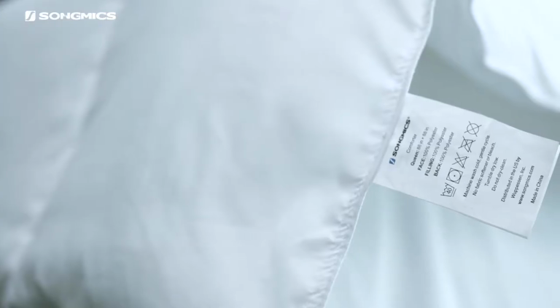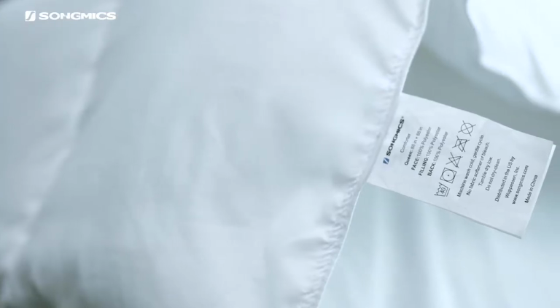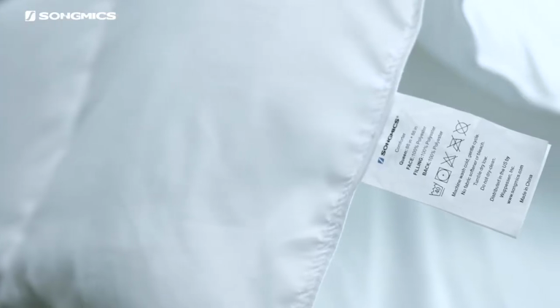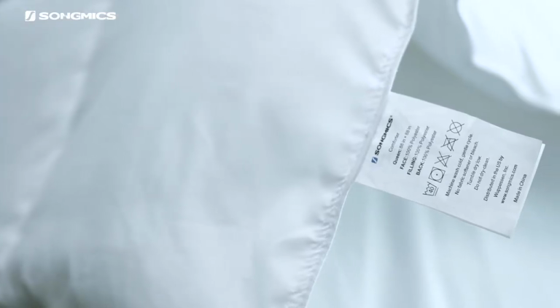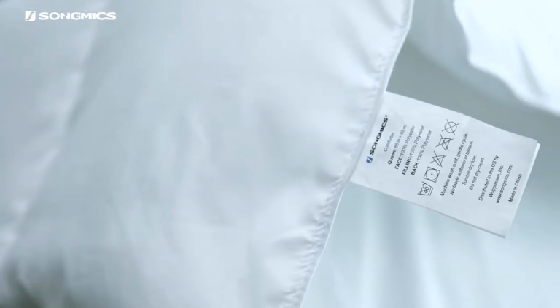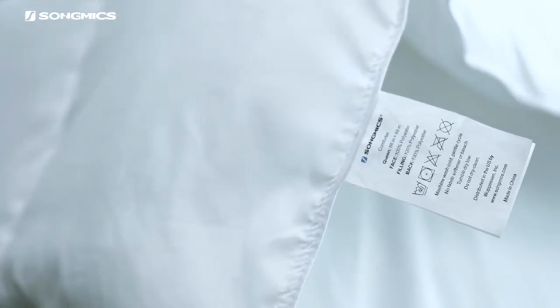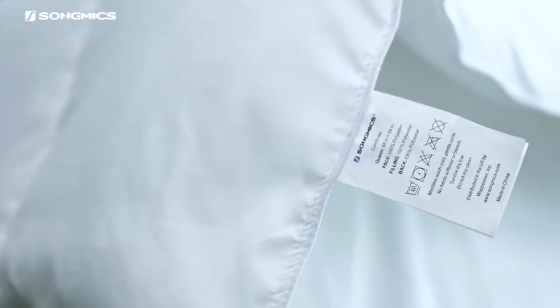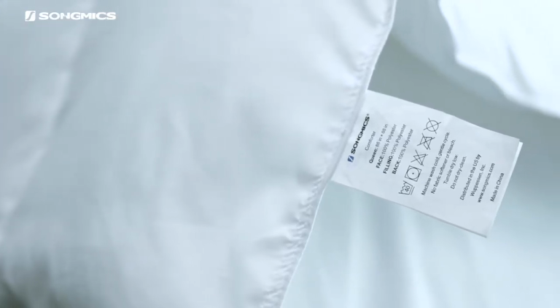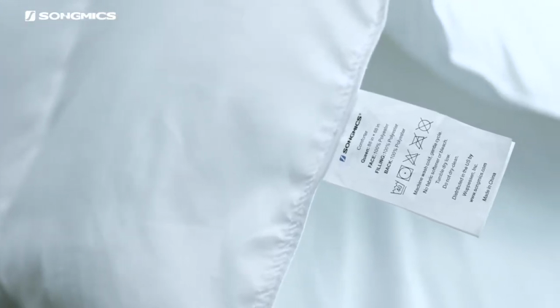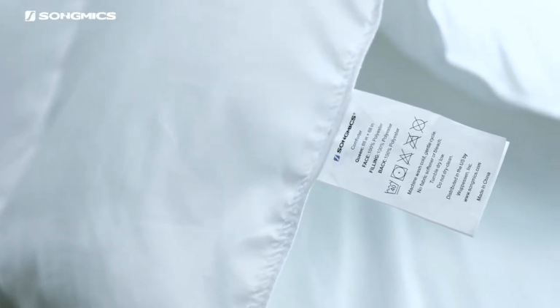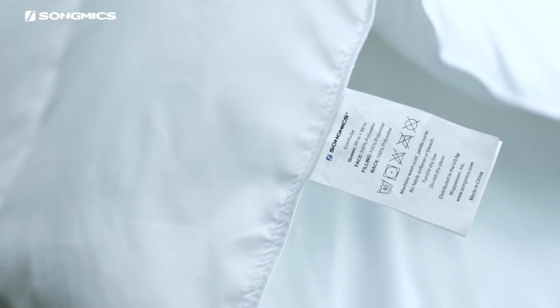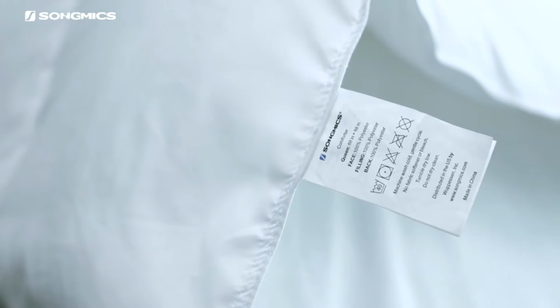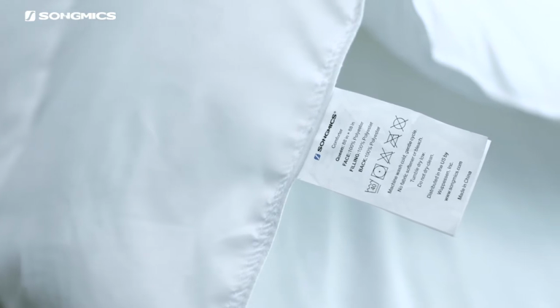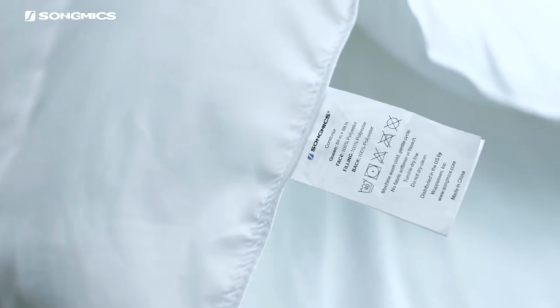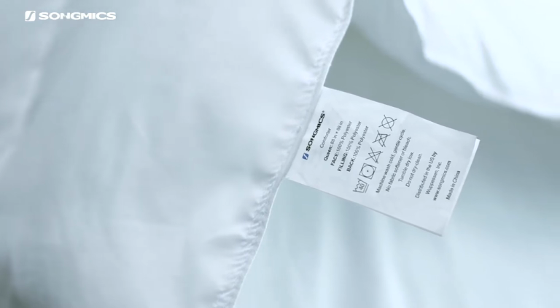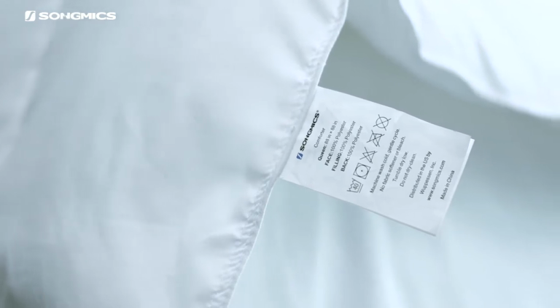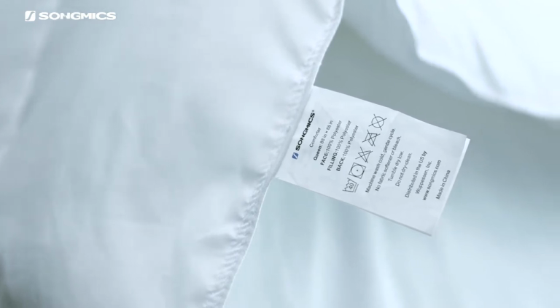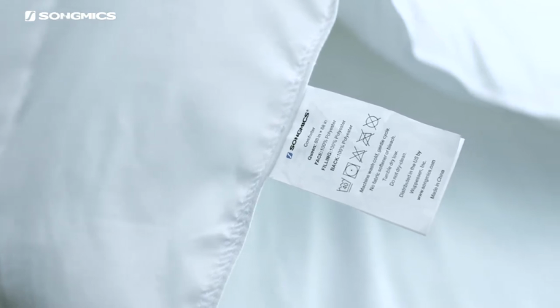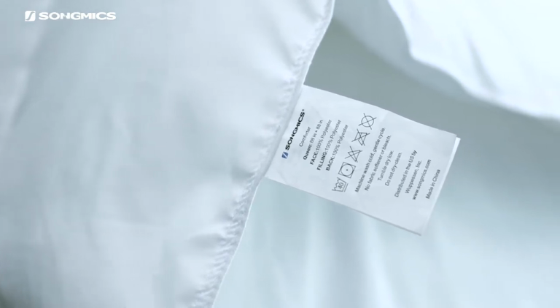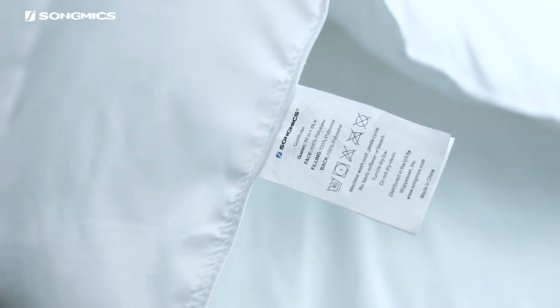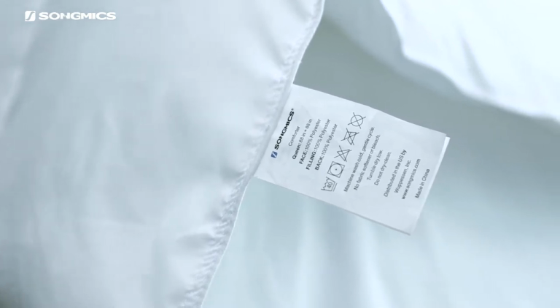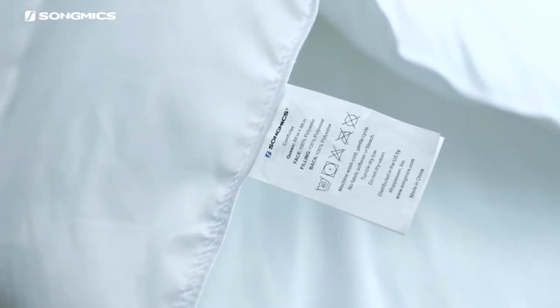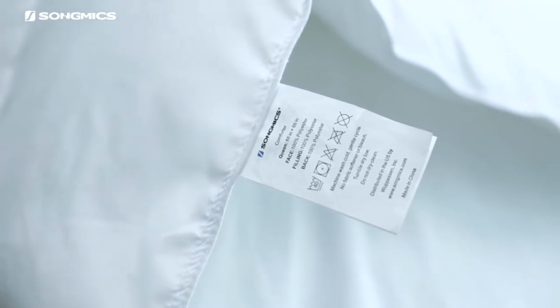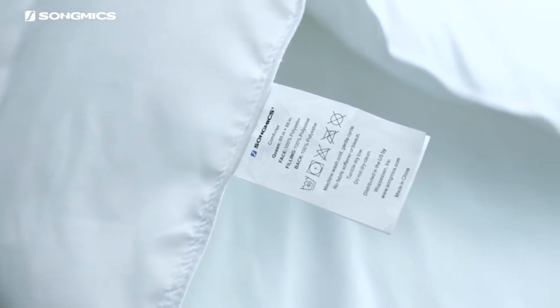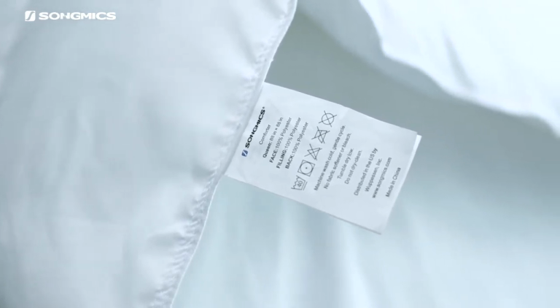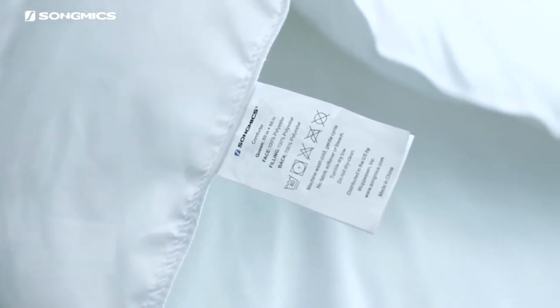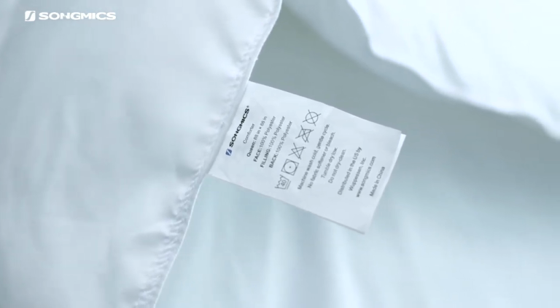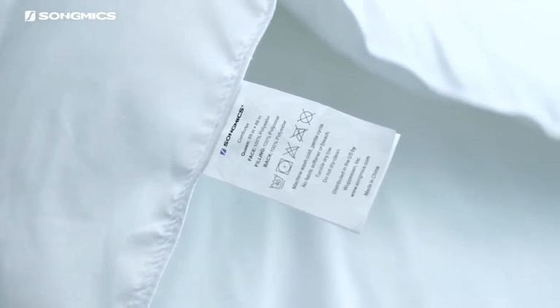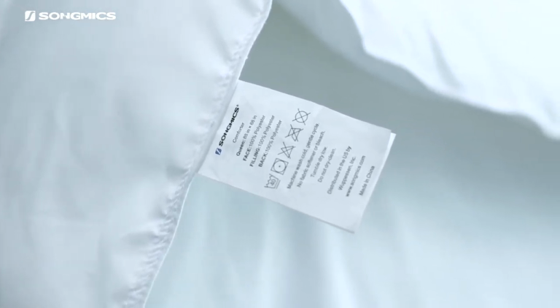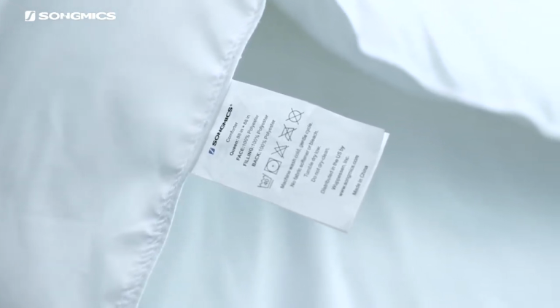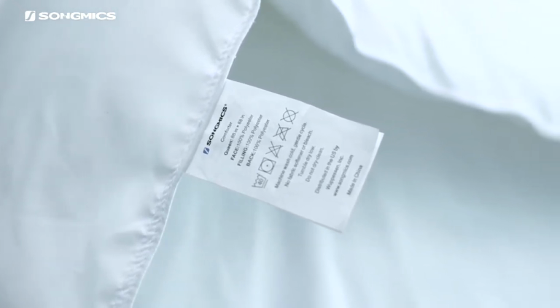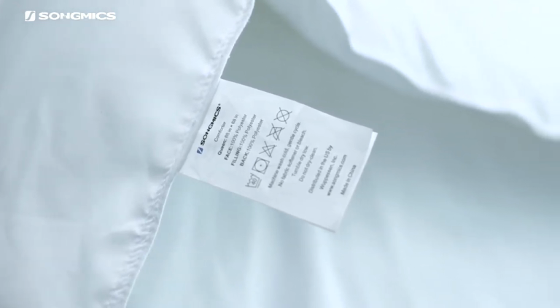The comforter is machine washable and wrinkle resistant, making daily care a breeze.